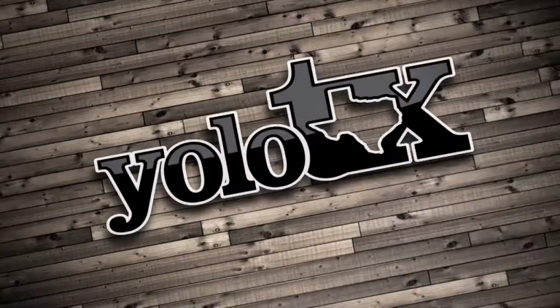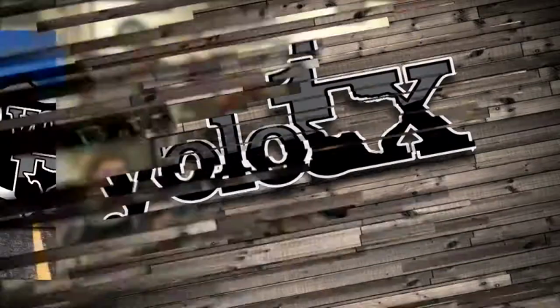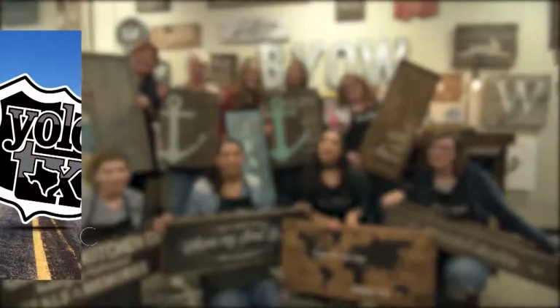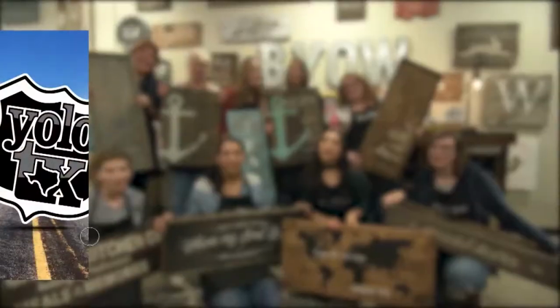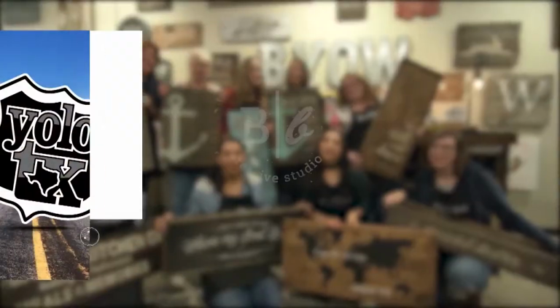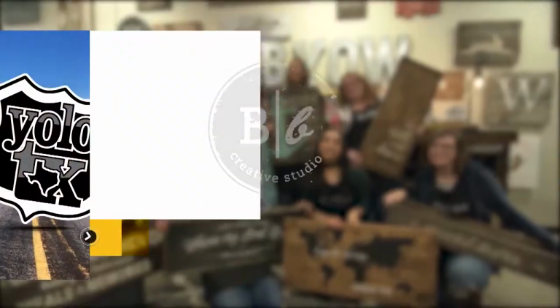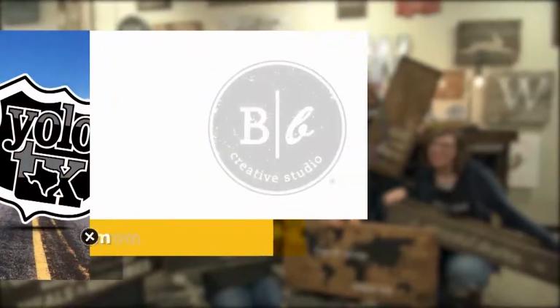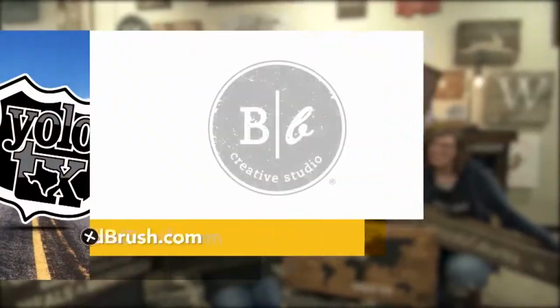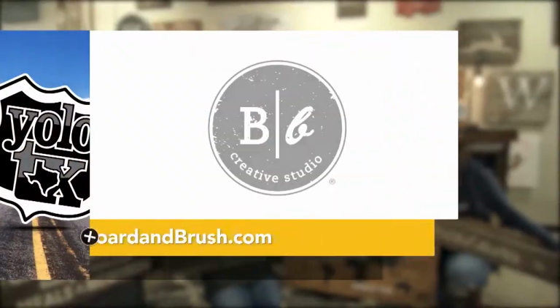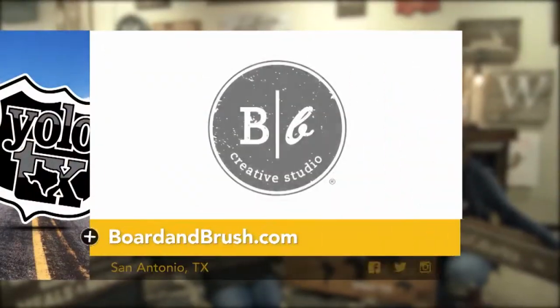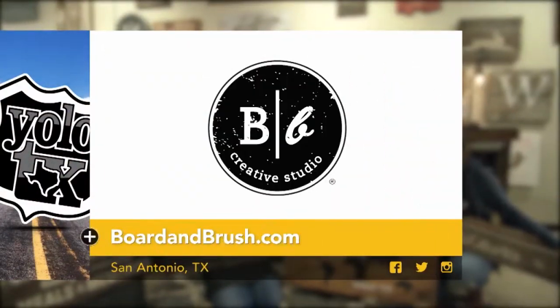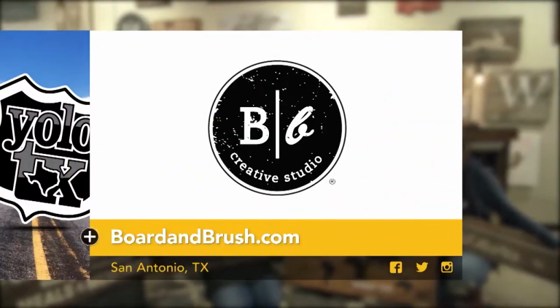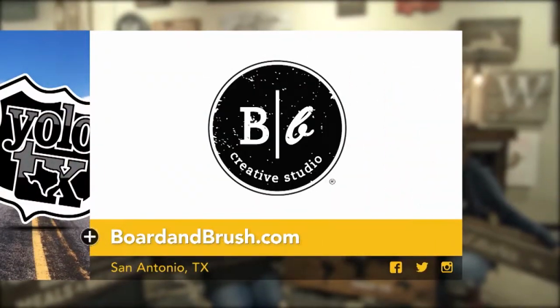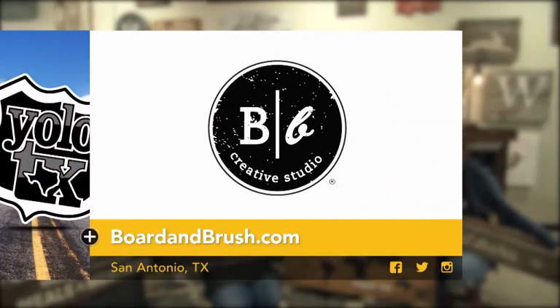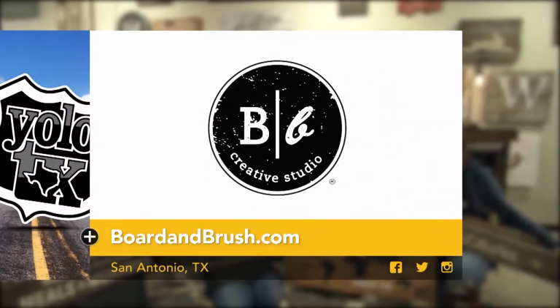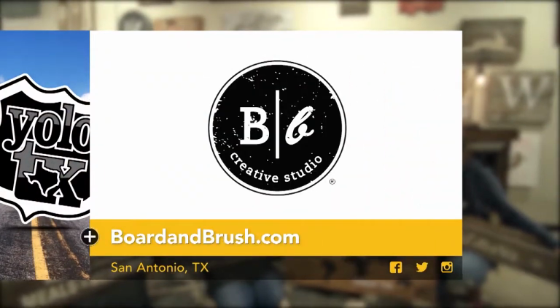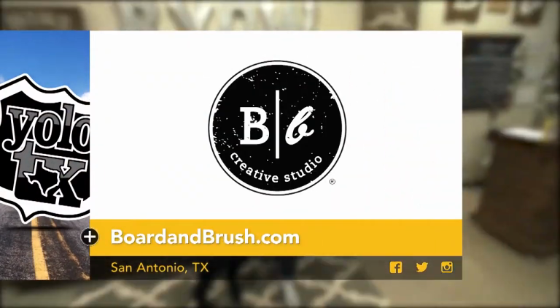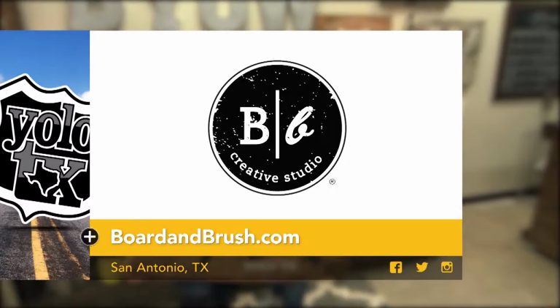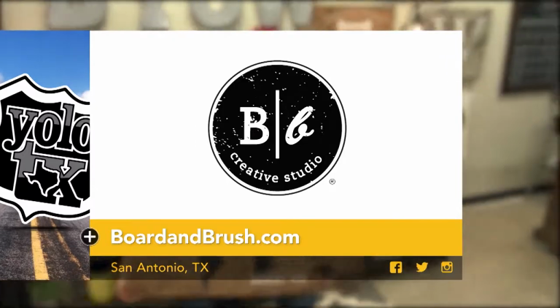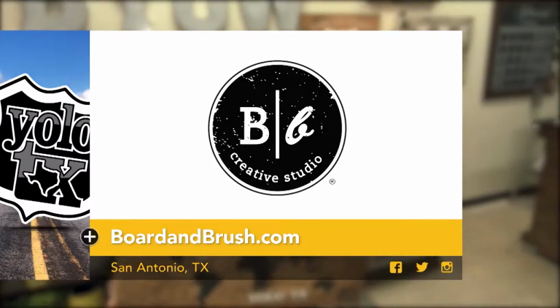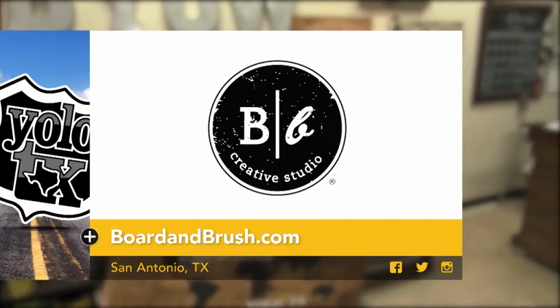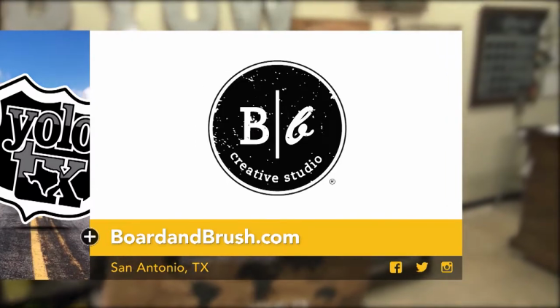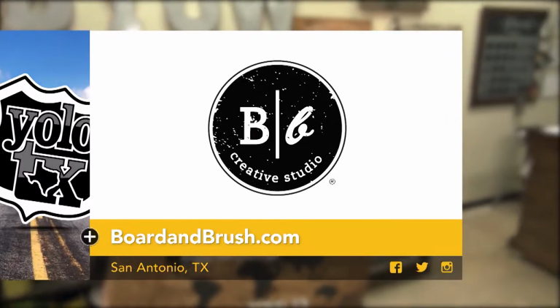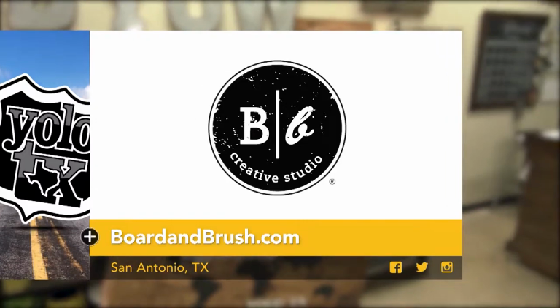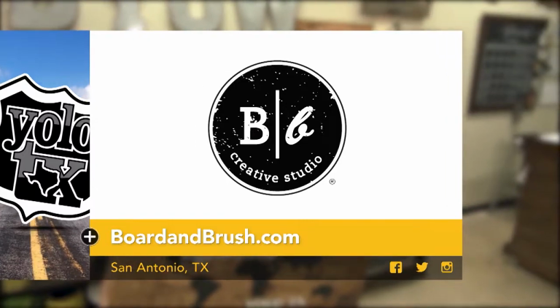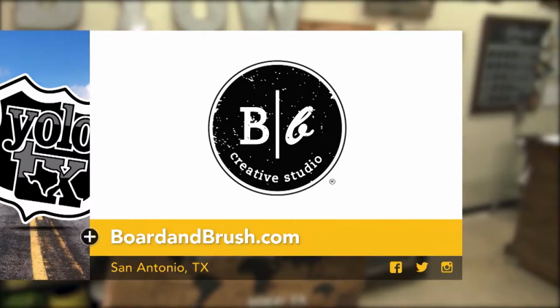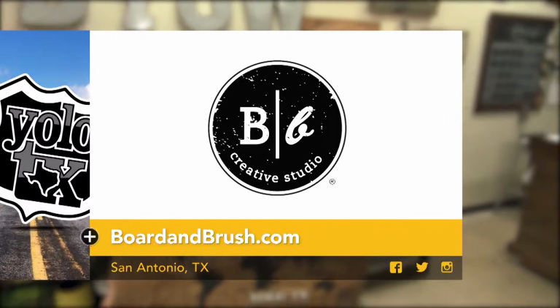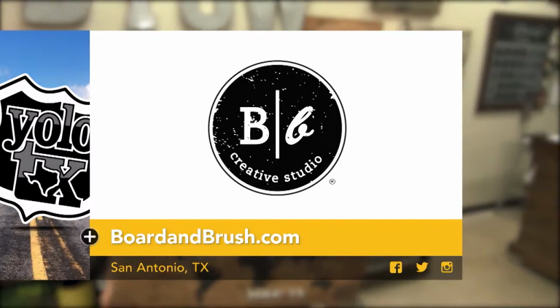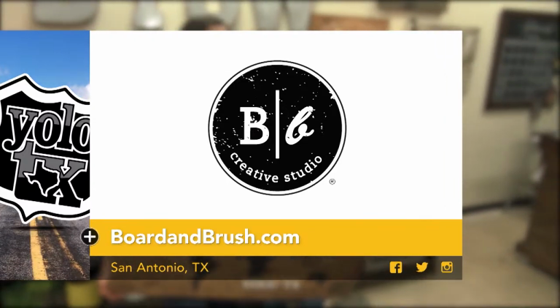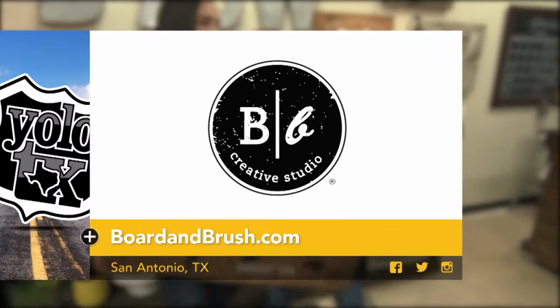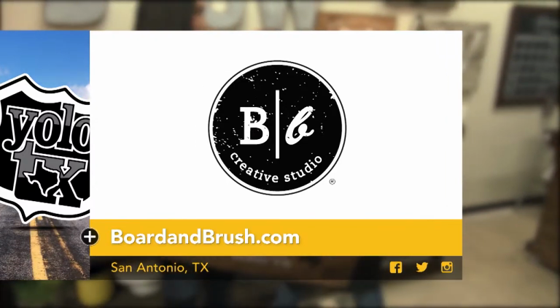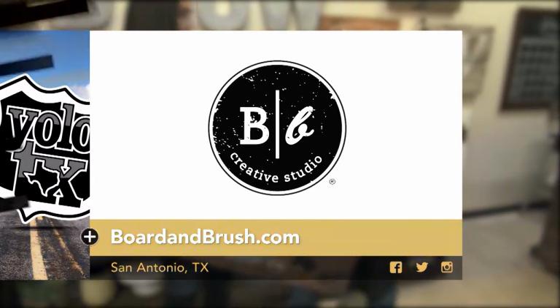Want to create your own Board & Brush masterpiece? Just visit boardandbrush.com to sign up, and don't forget your wine.